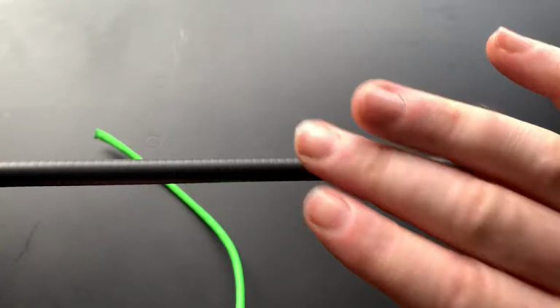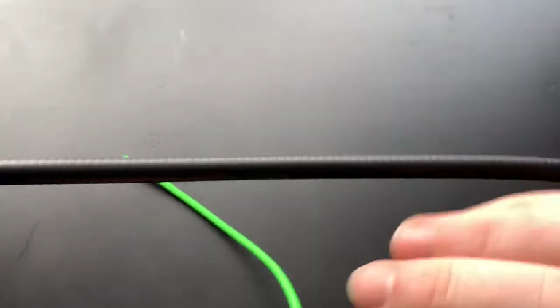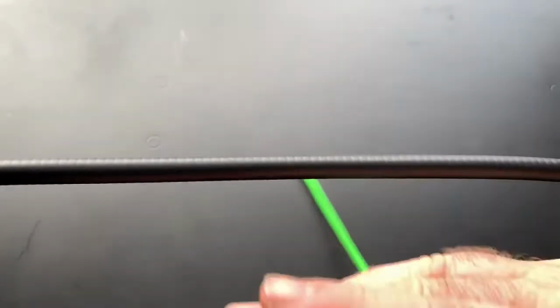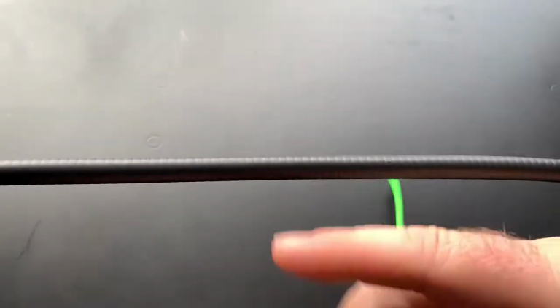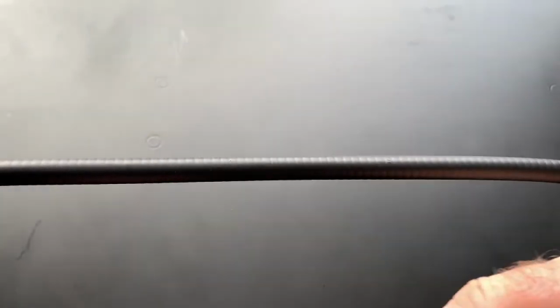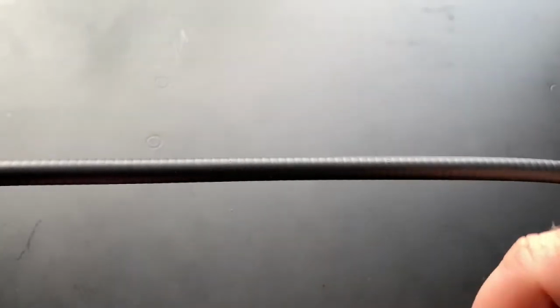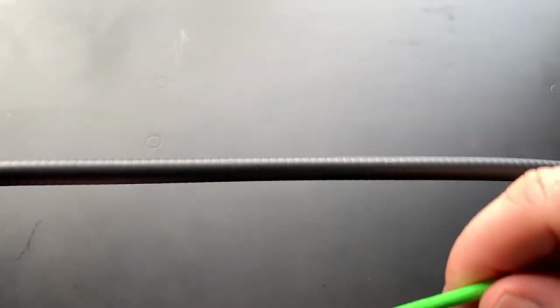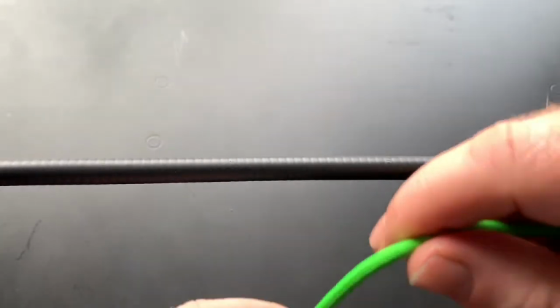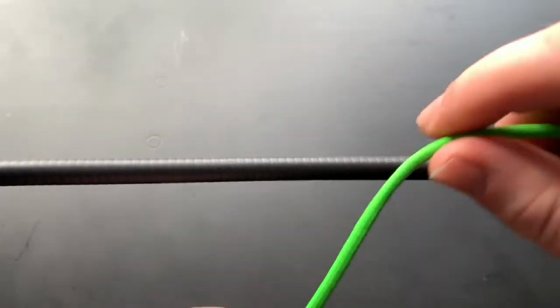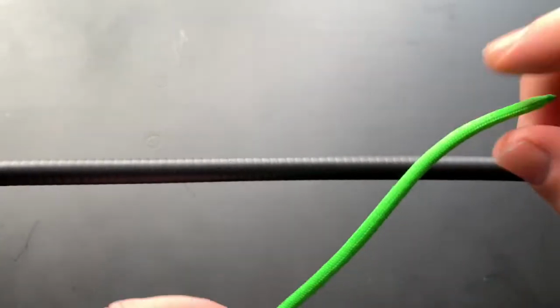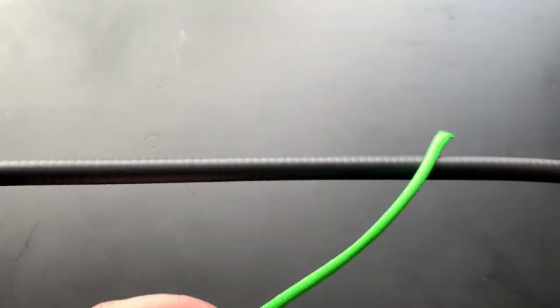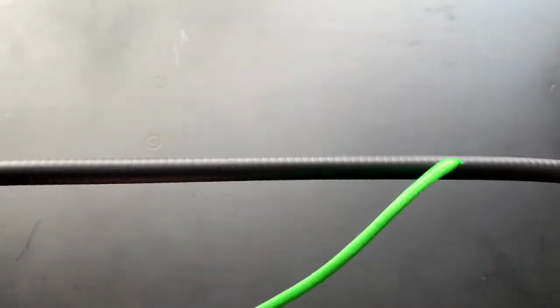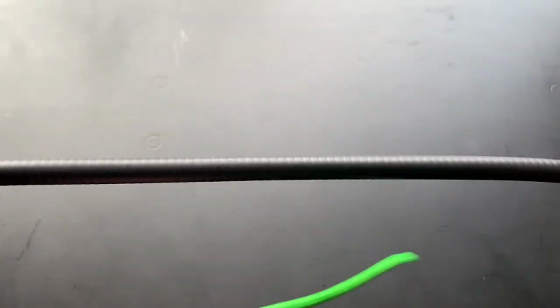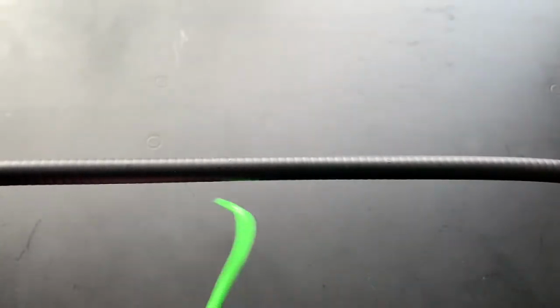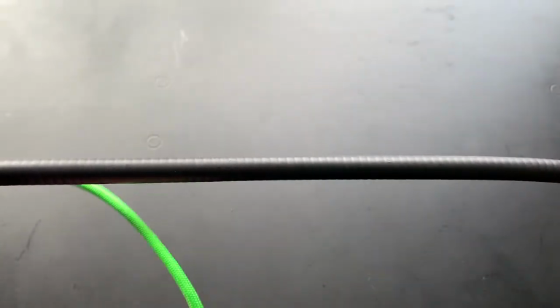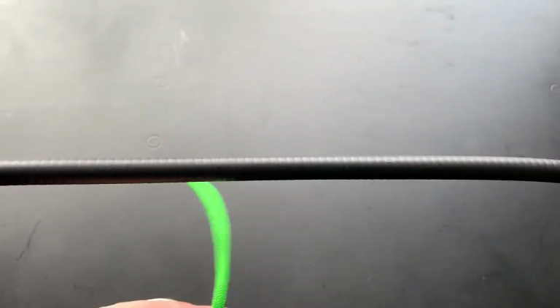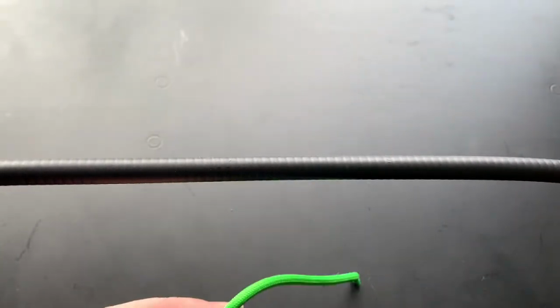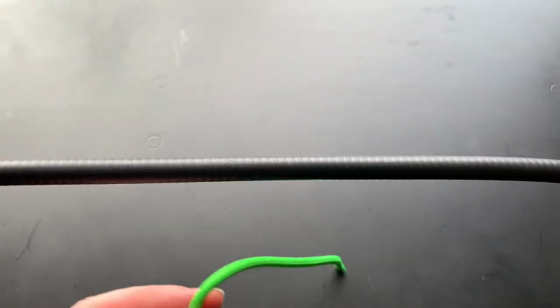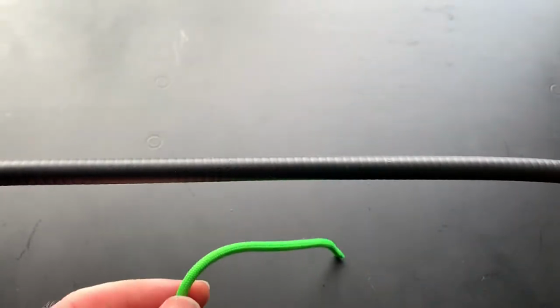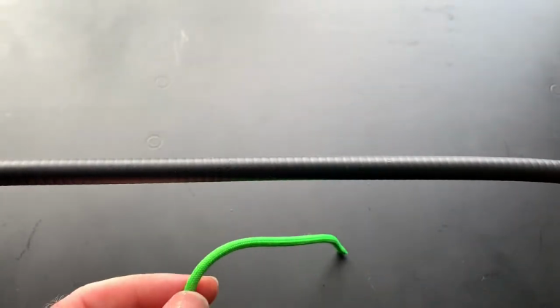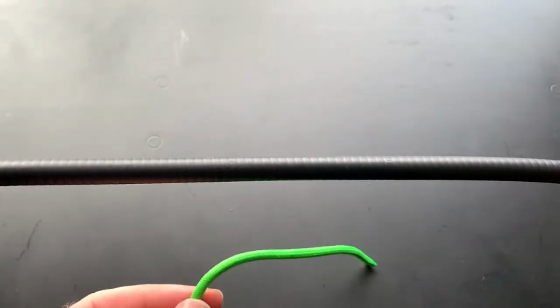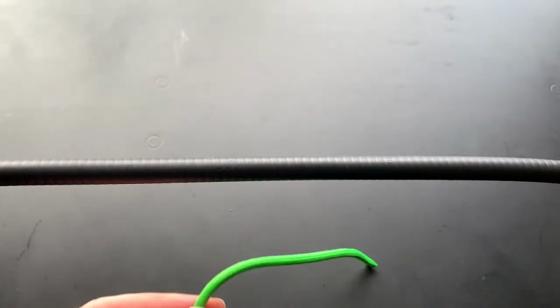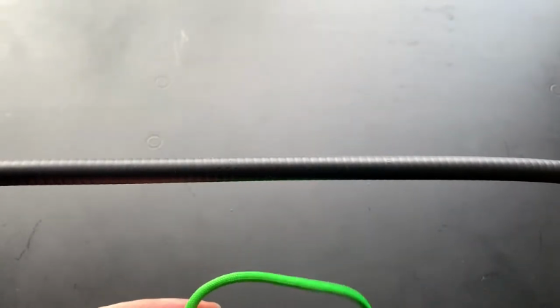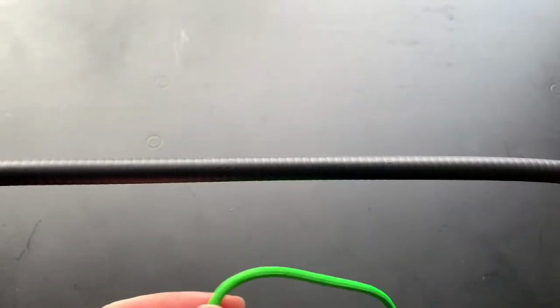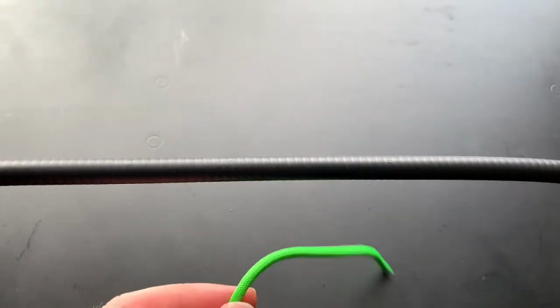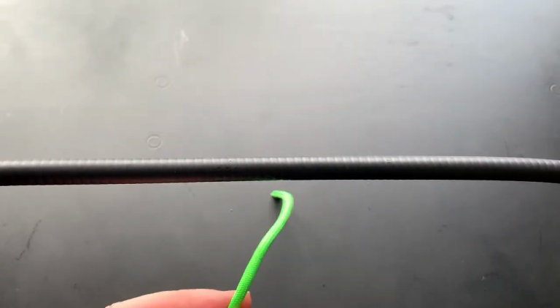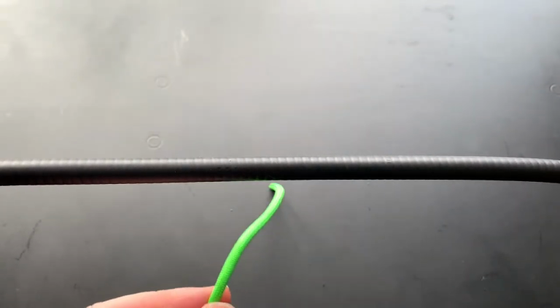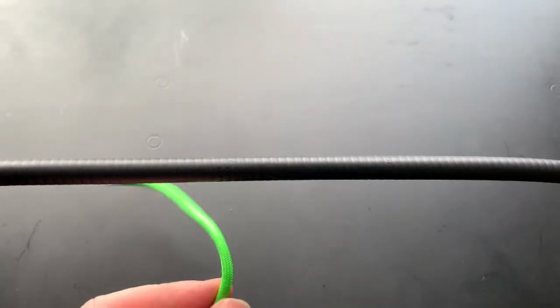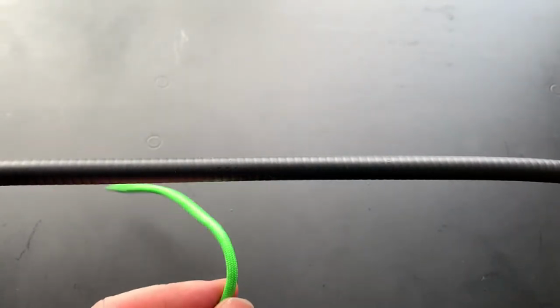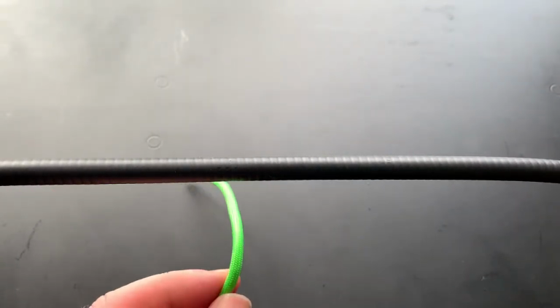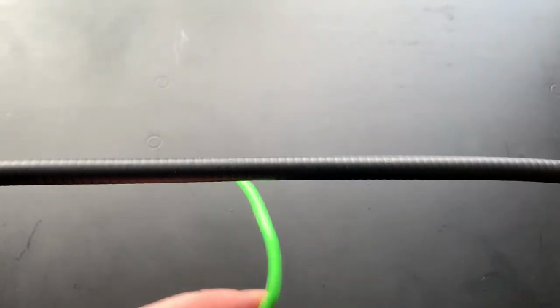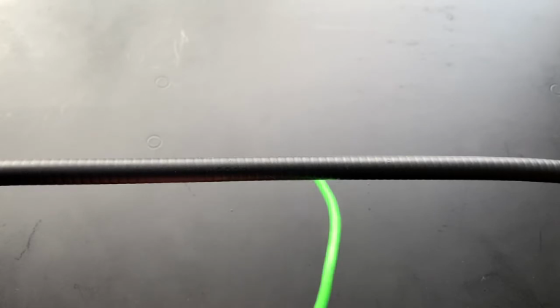Hi everybody, how are you doing? I'm Mark from Get Knotted Paracord and we're doing another knot video today.